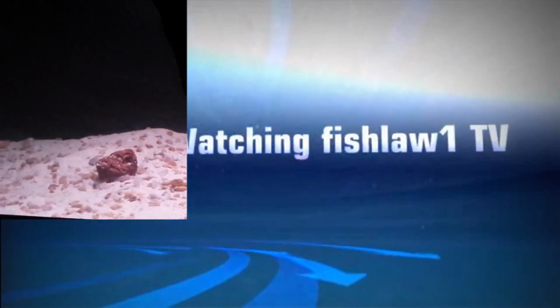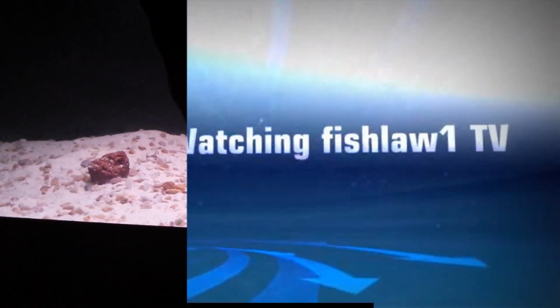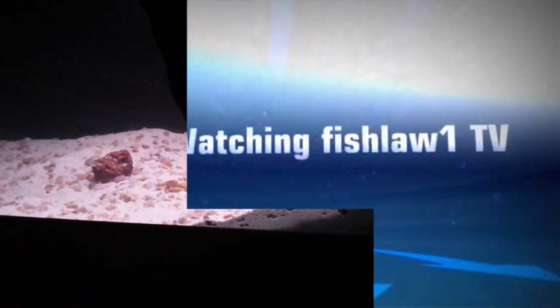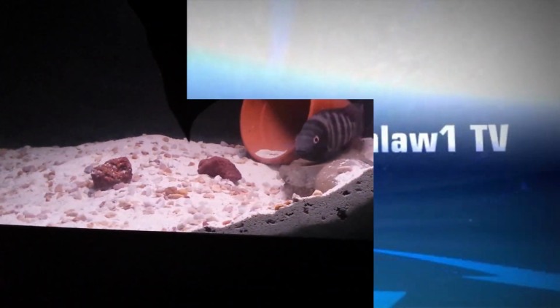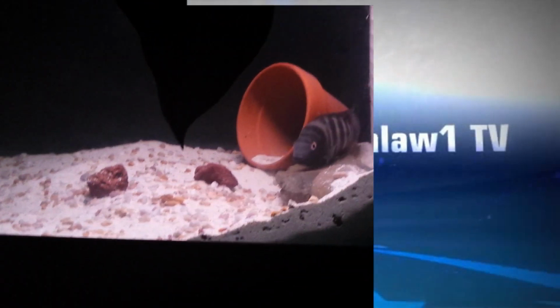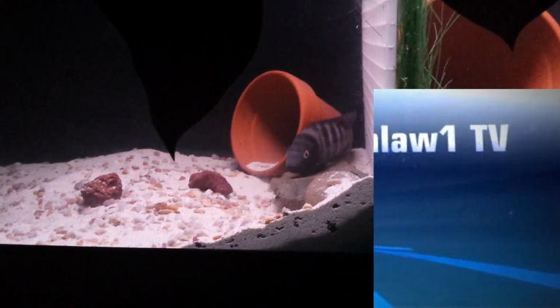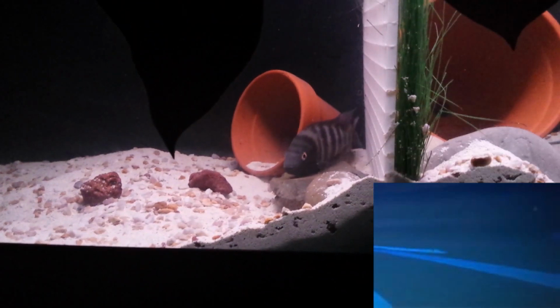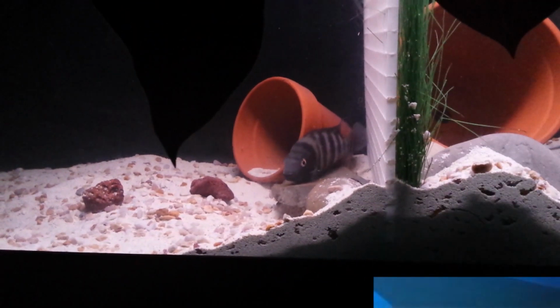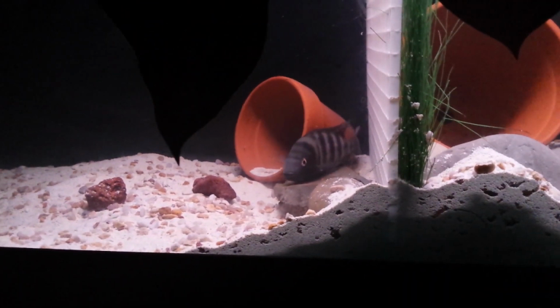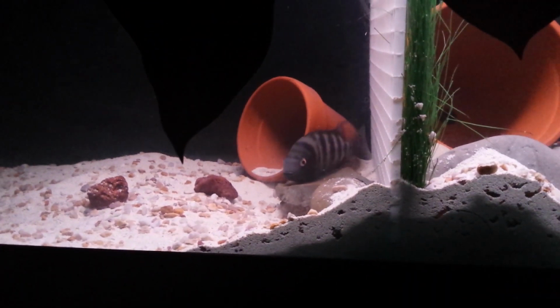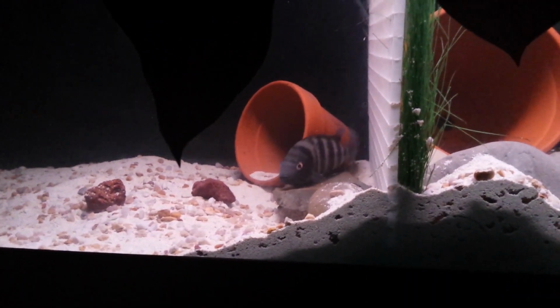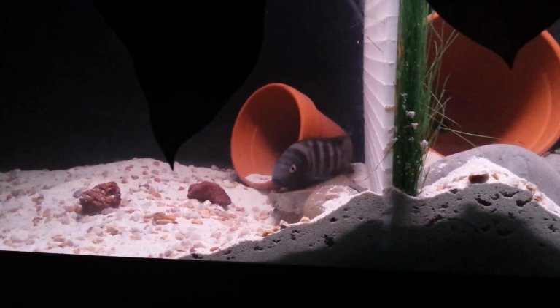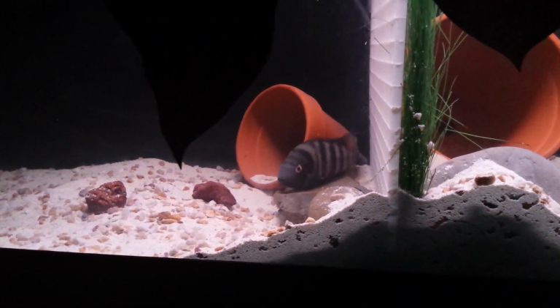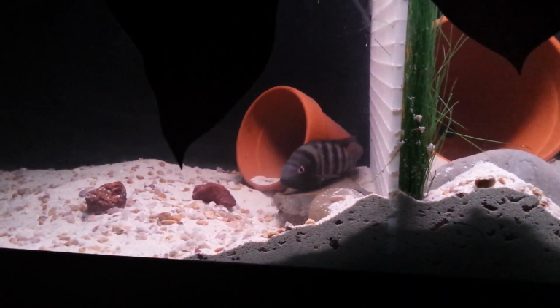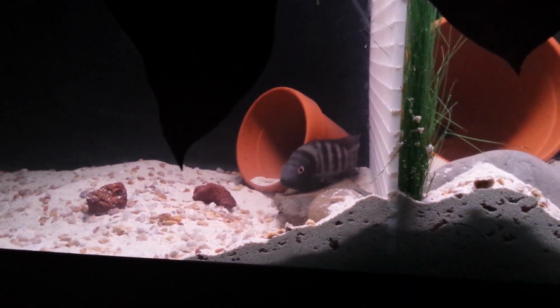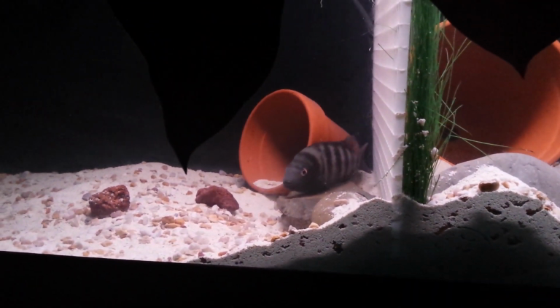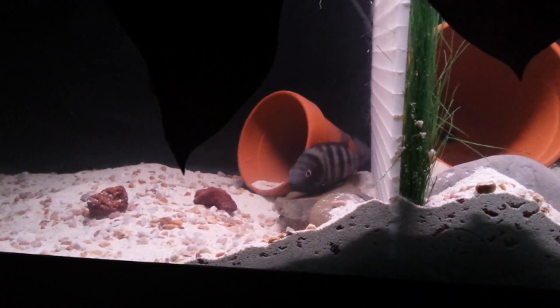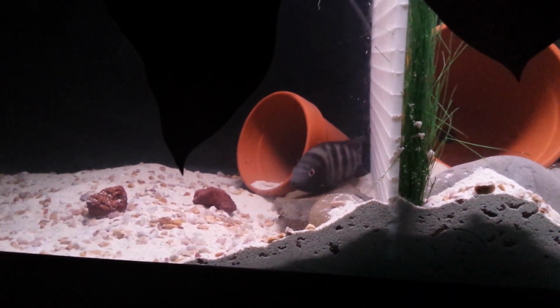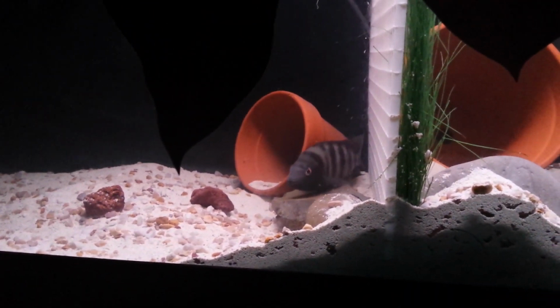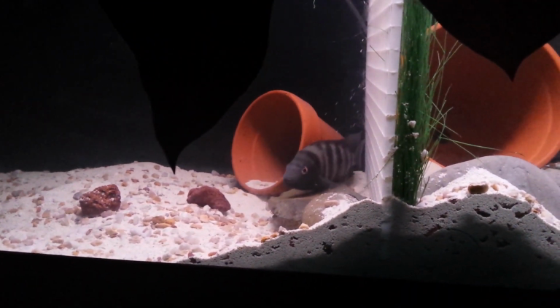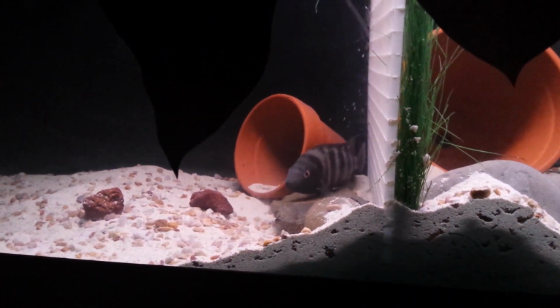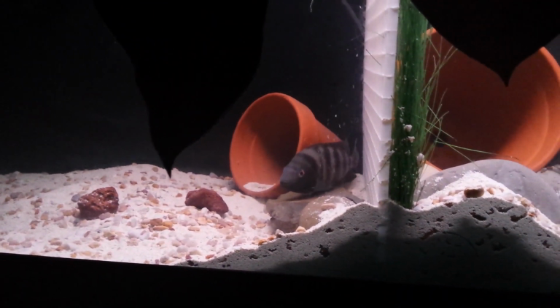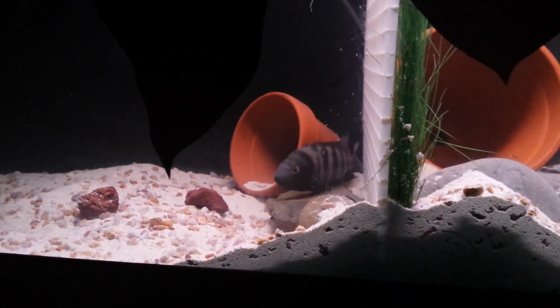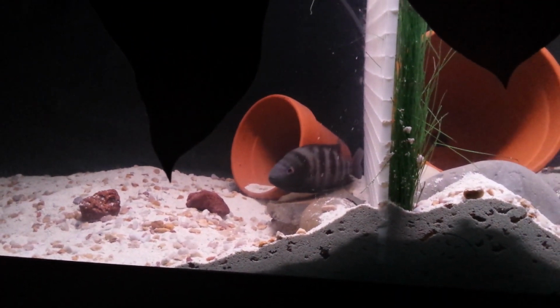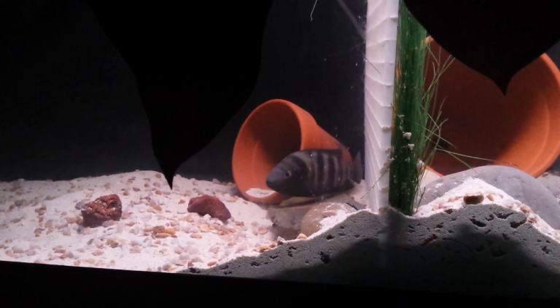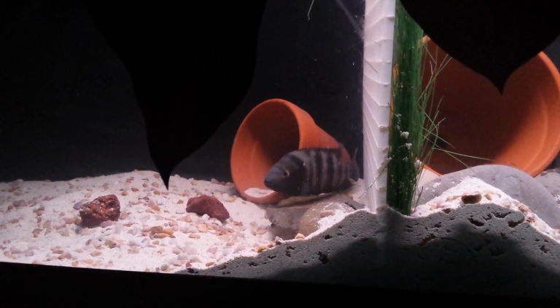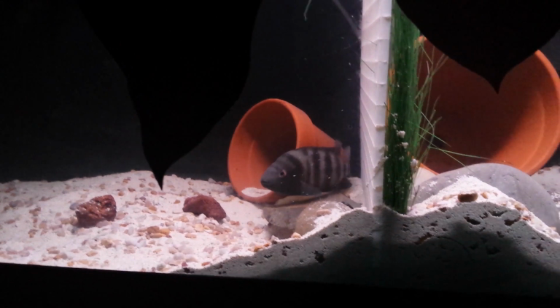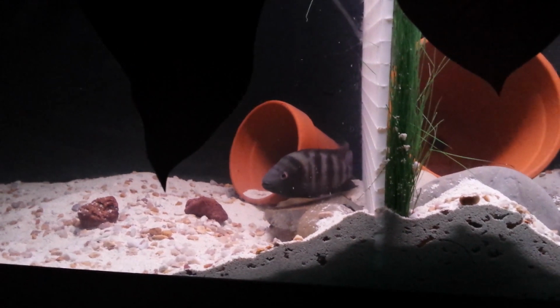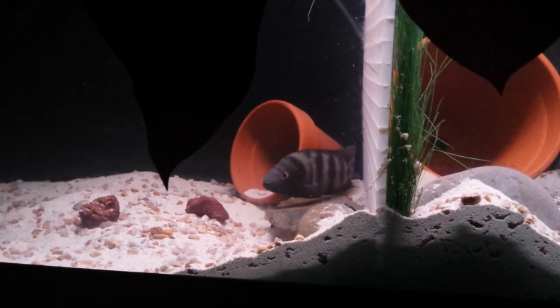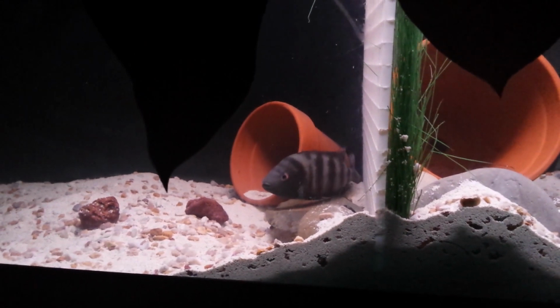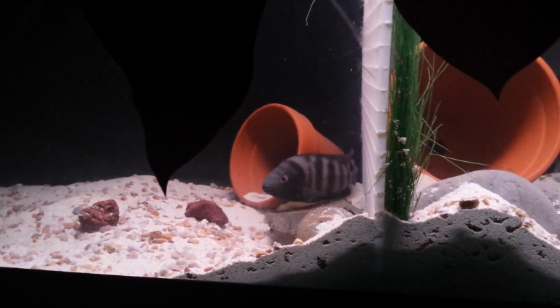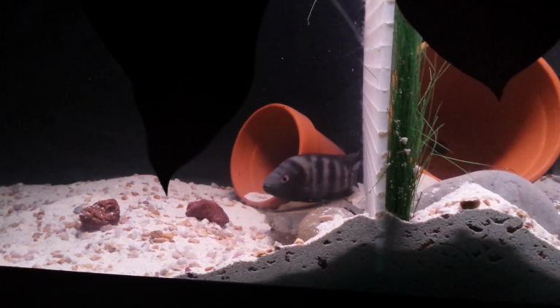Hello YouTube, this is Skip coming to you live, straight out of Real Hot Six Aquatic Kennels.